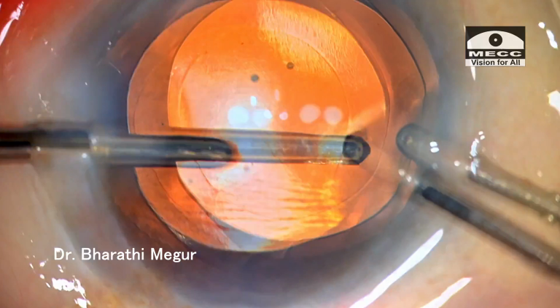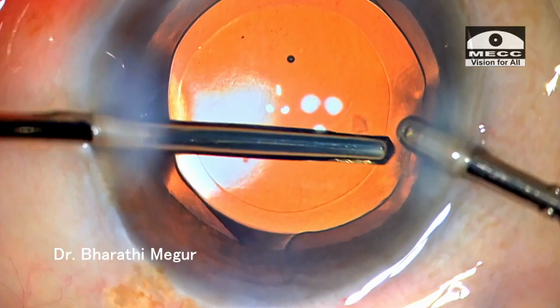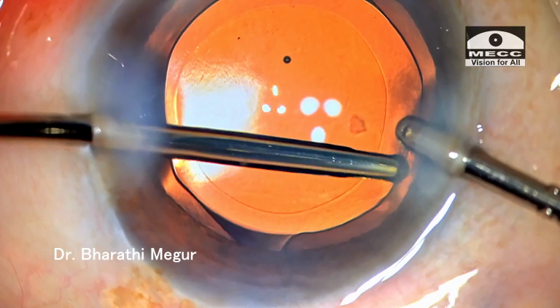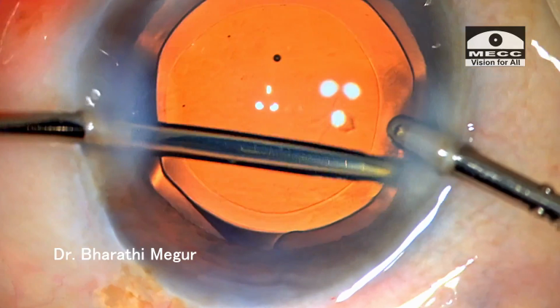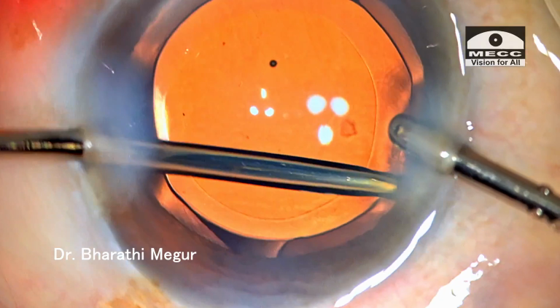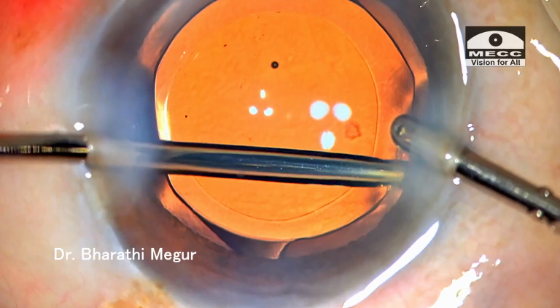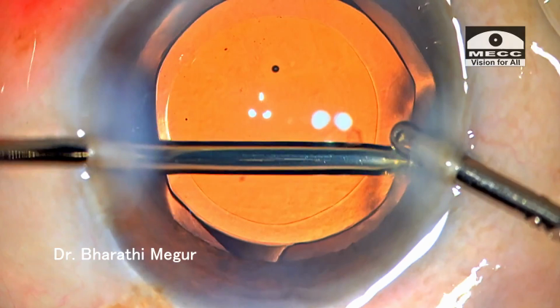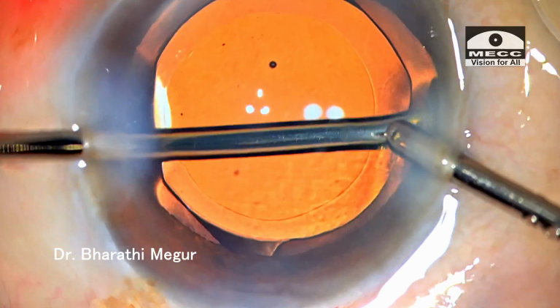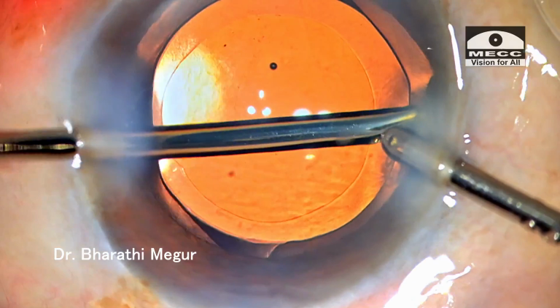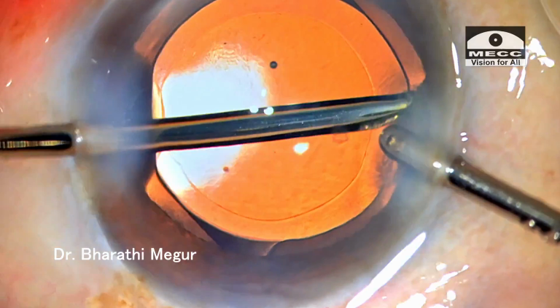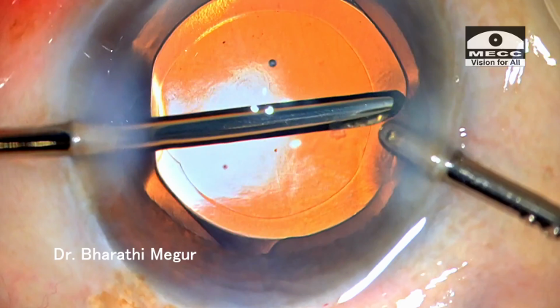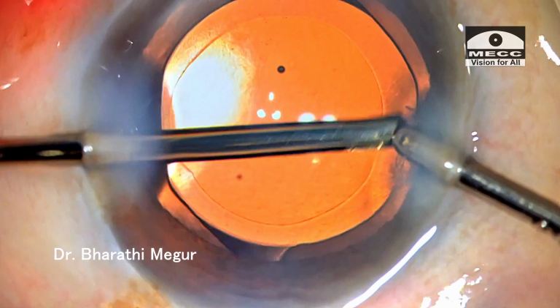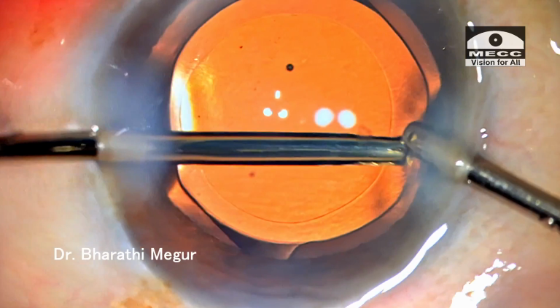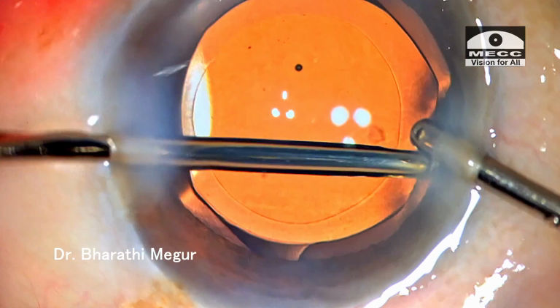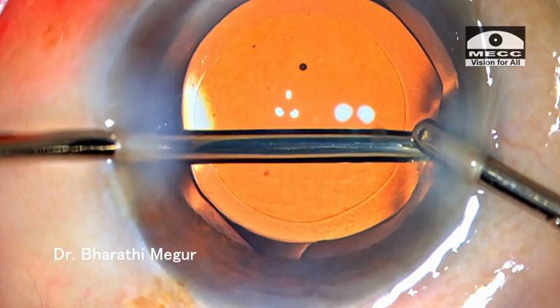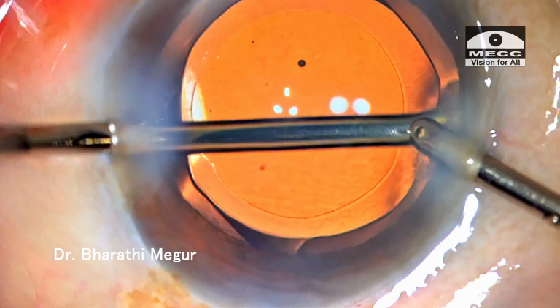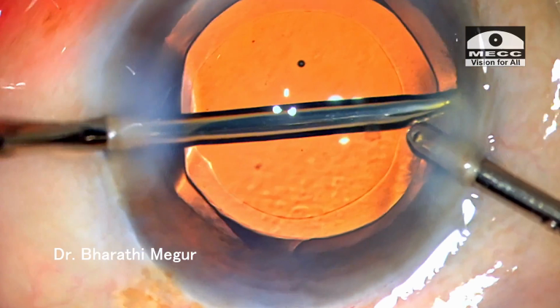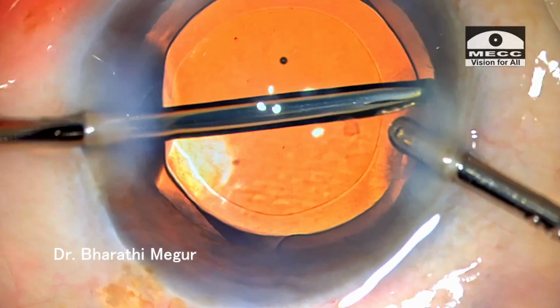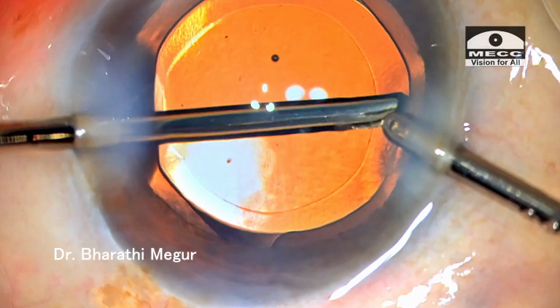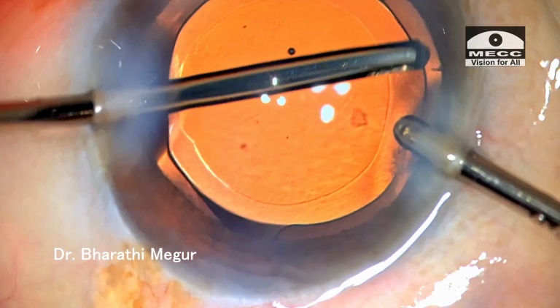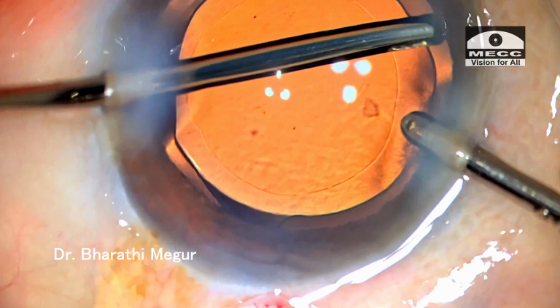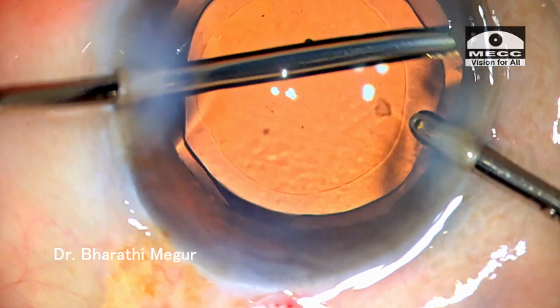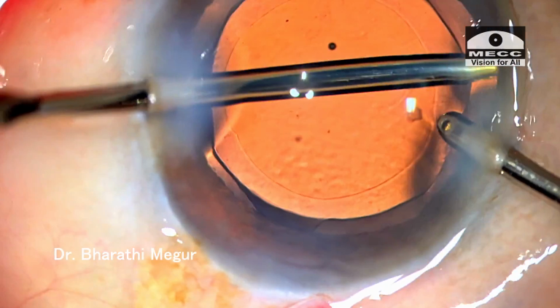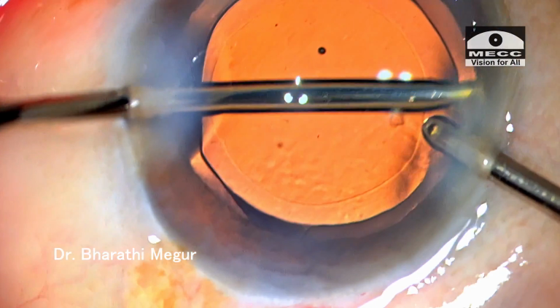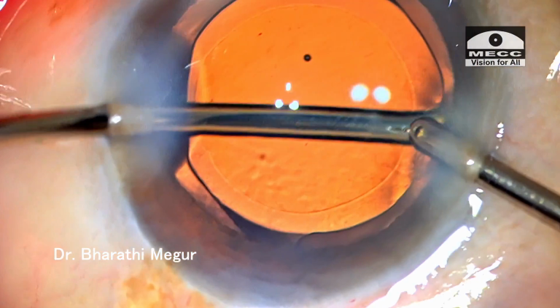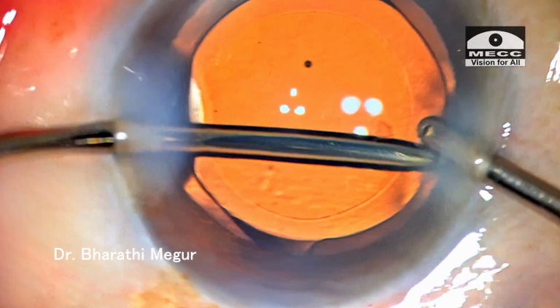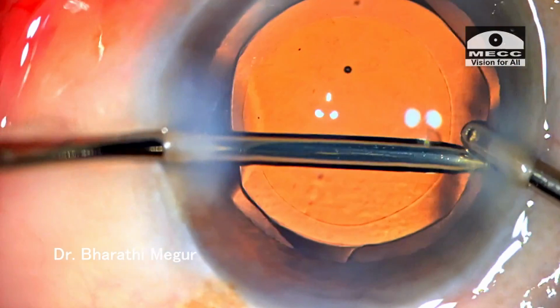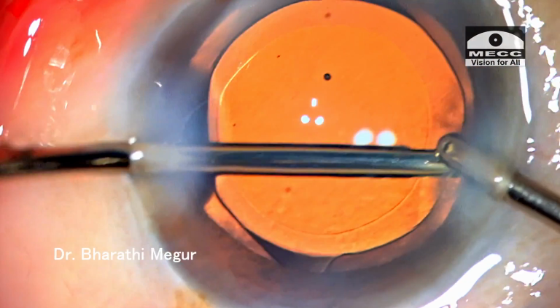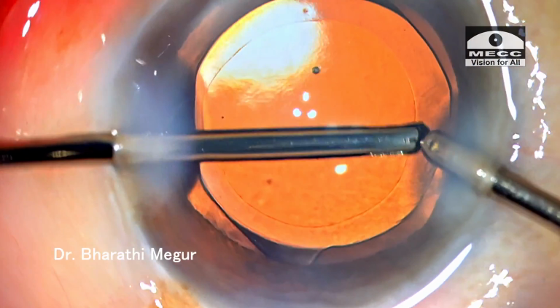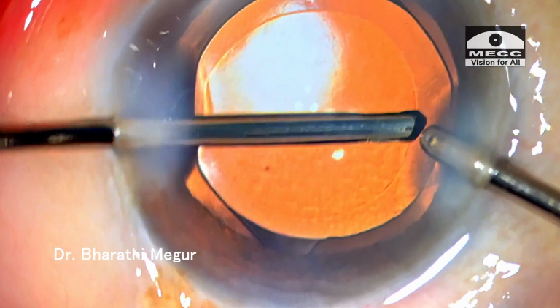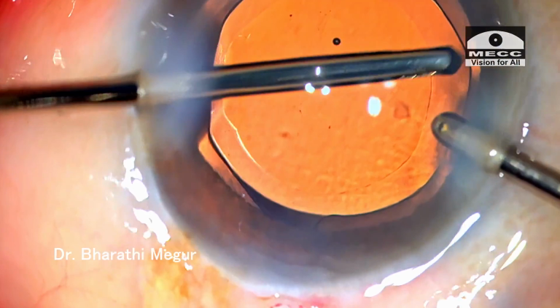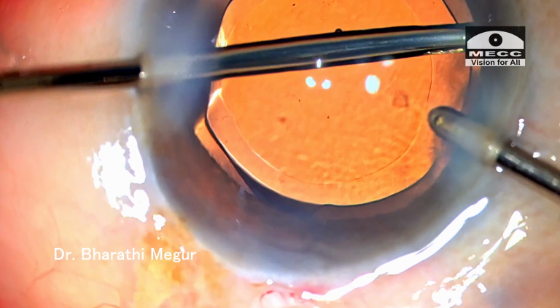I am still unable to figure it out, but I am convinced that all is not well here. Repeated attempts are made but I'm still not able to identify the culprit.